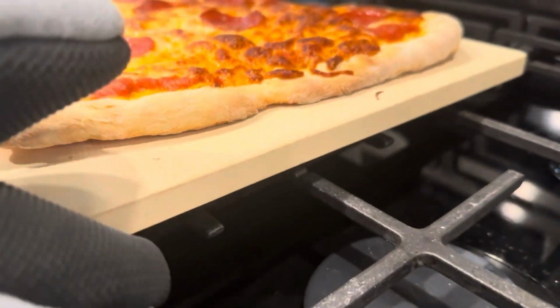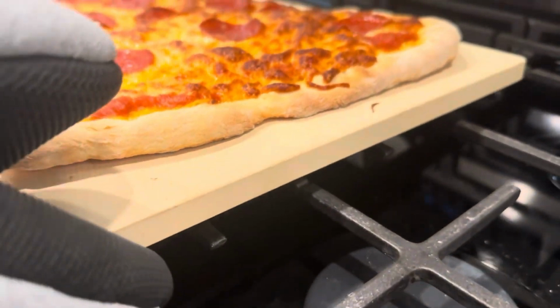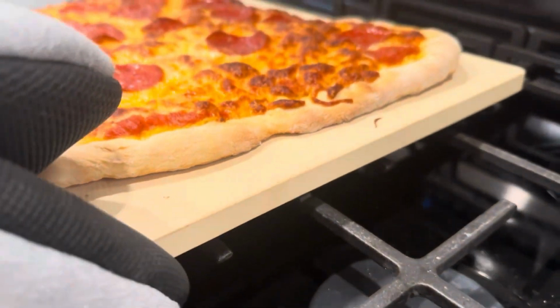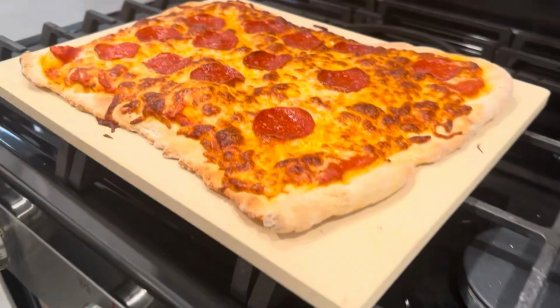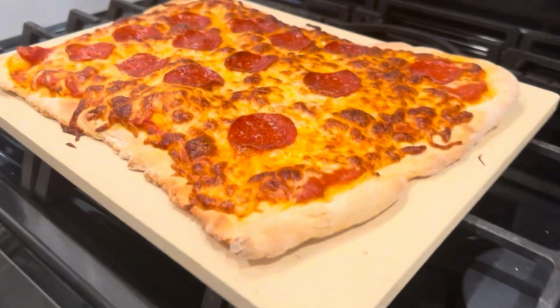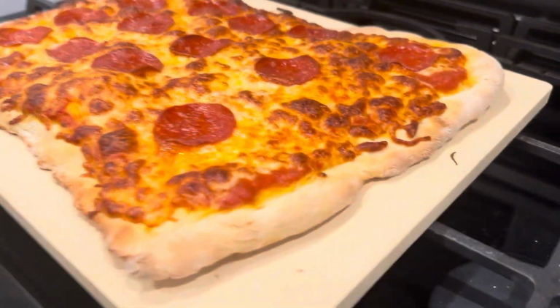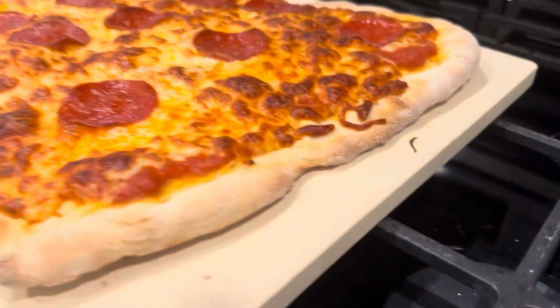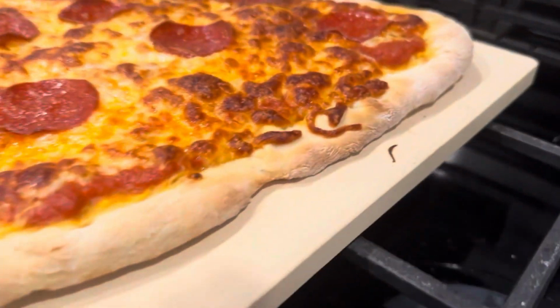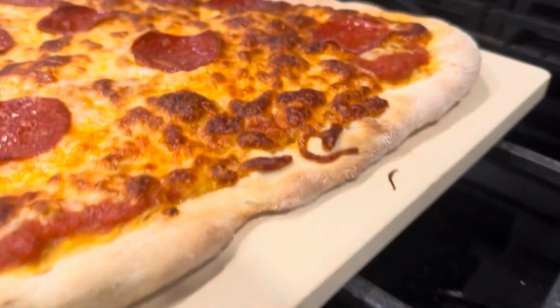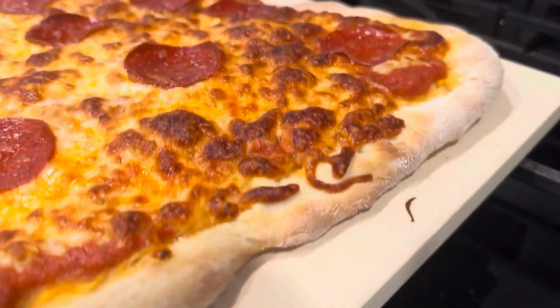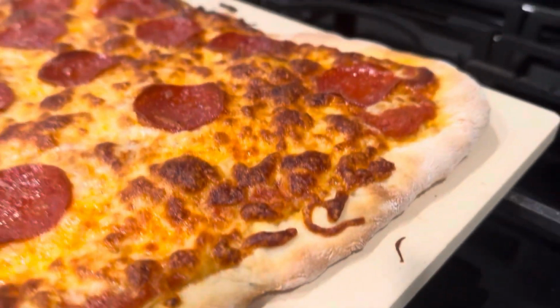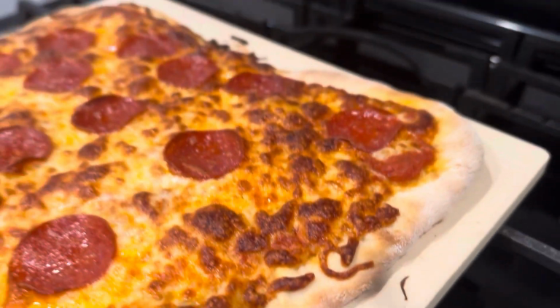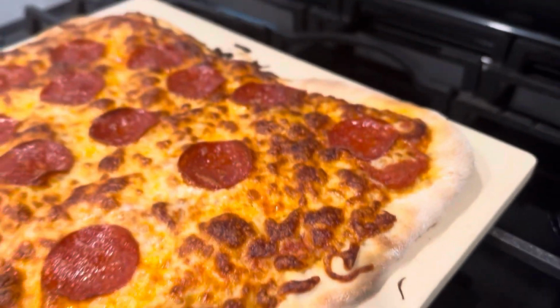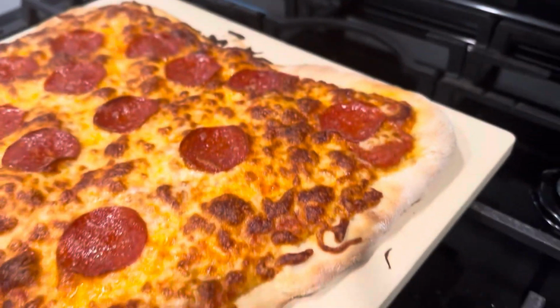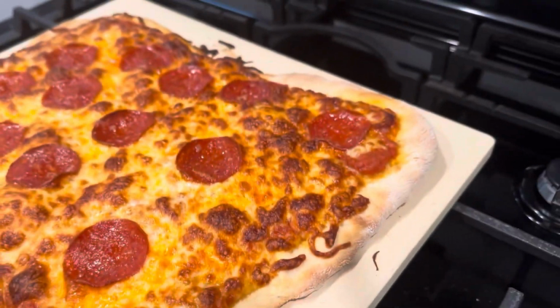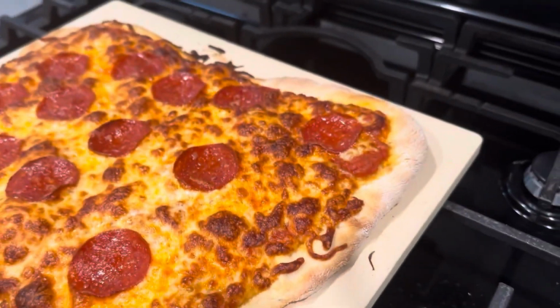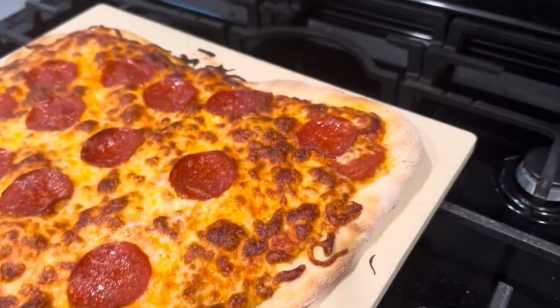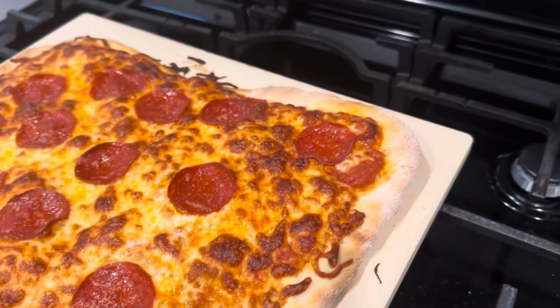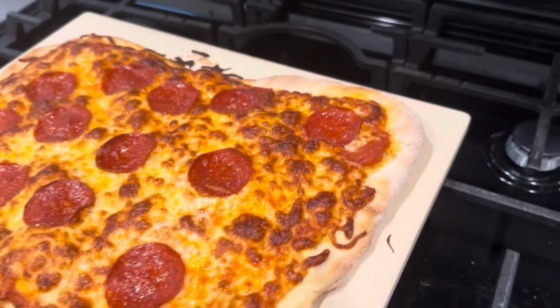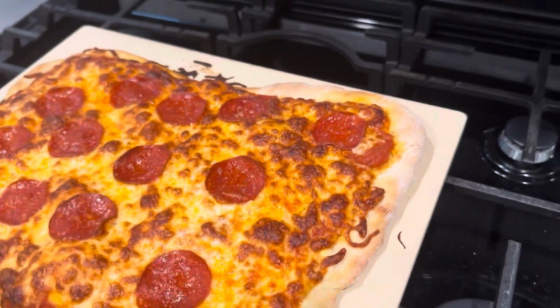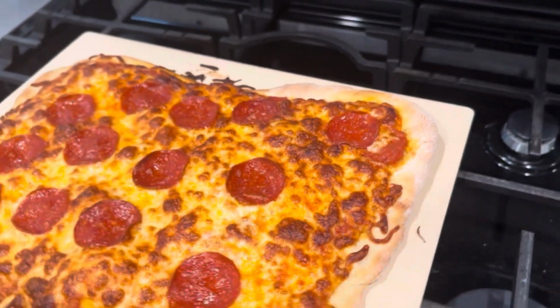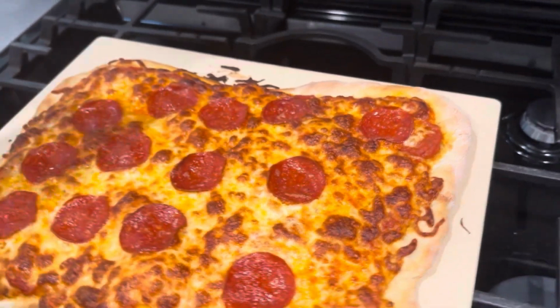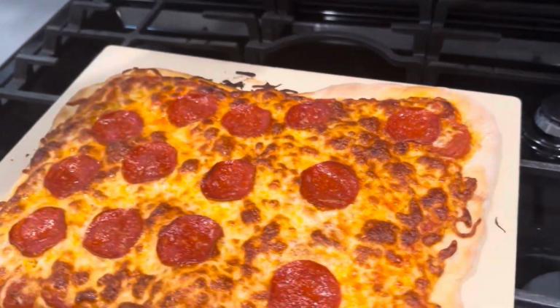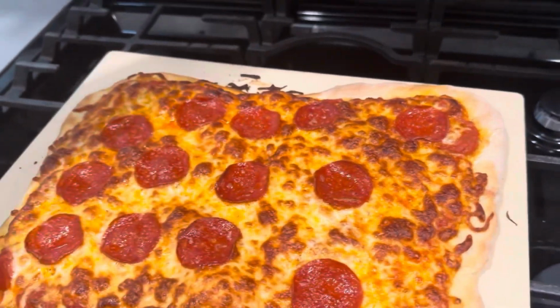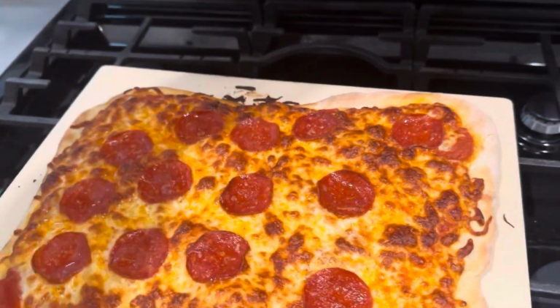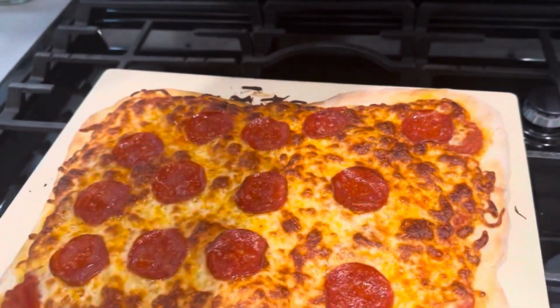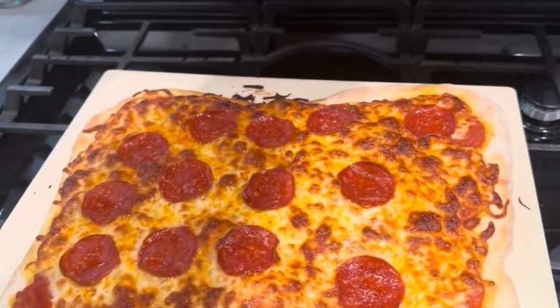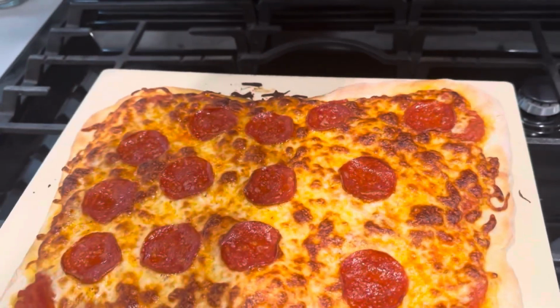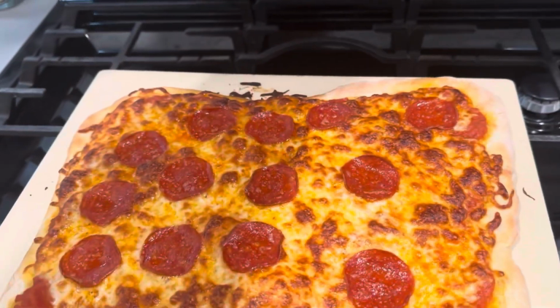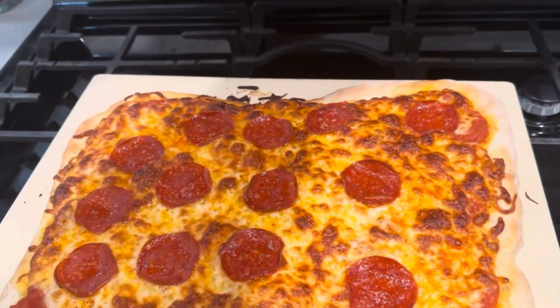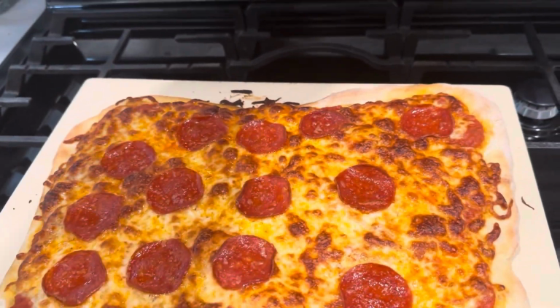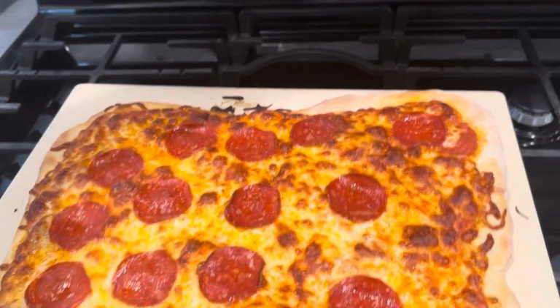As someone who's never used one of these before, I was really excited at how easy it was to use and how great the pizza comes out.